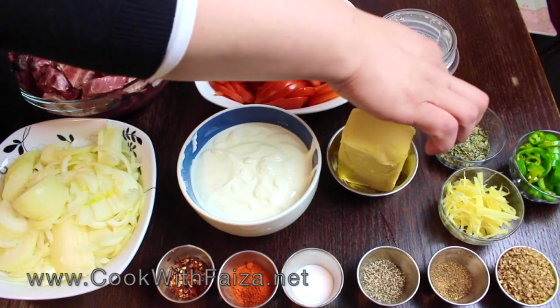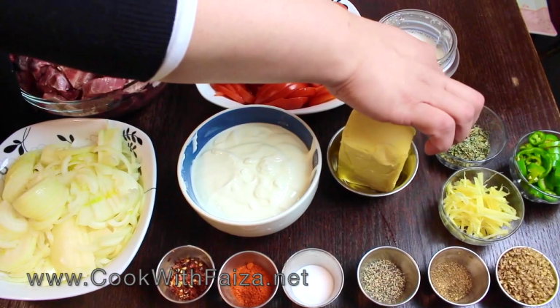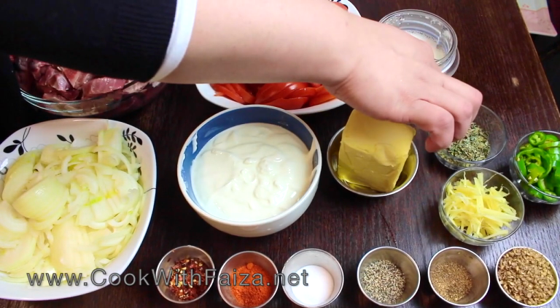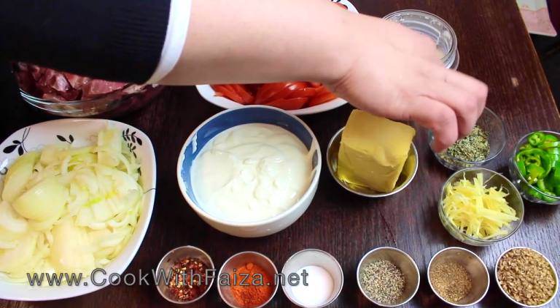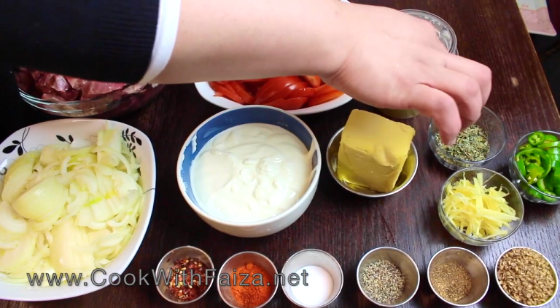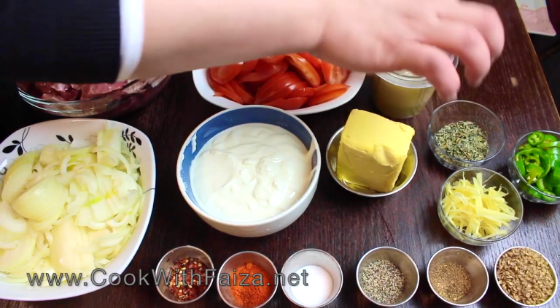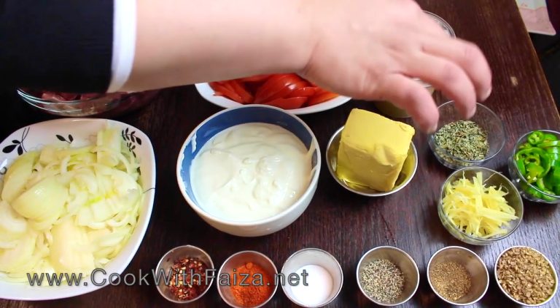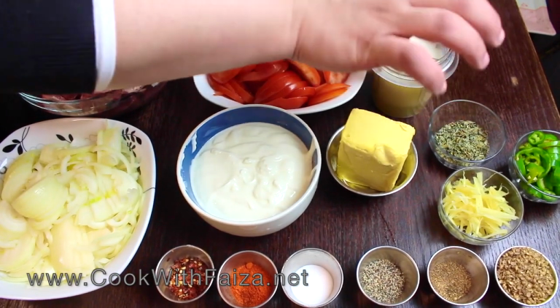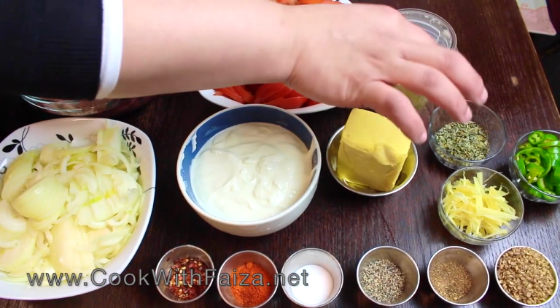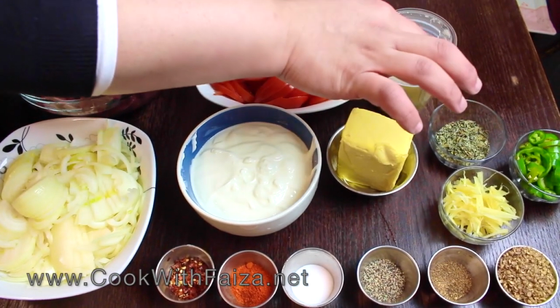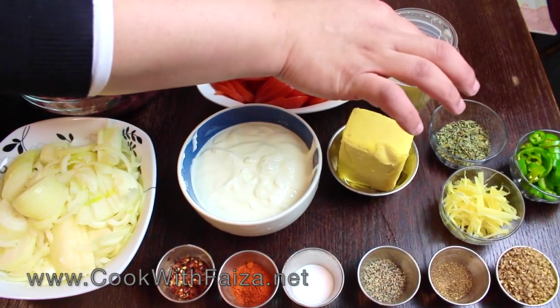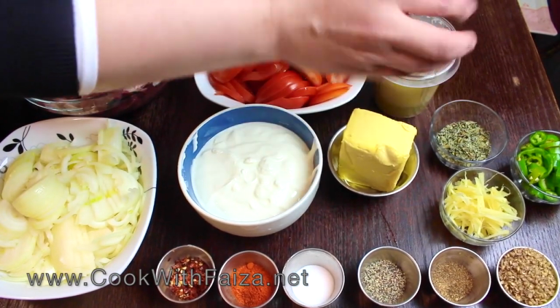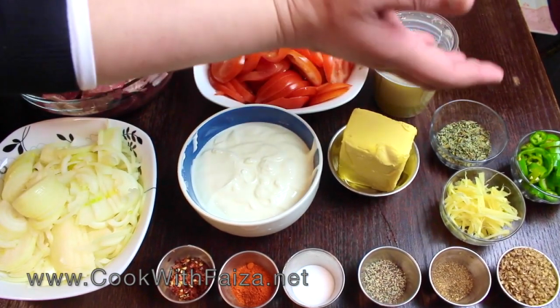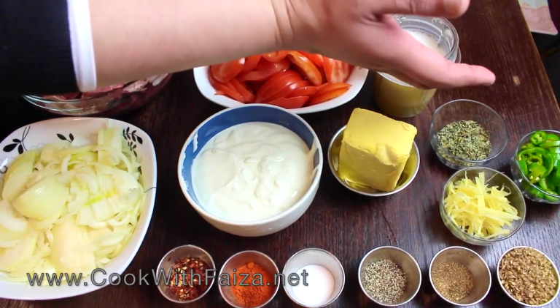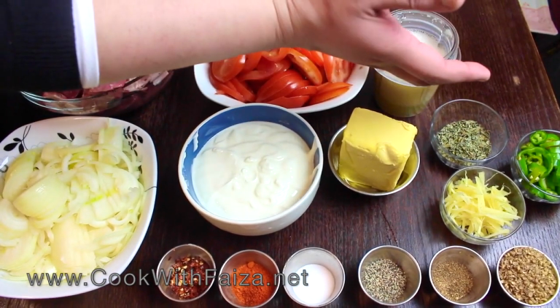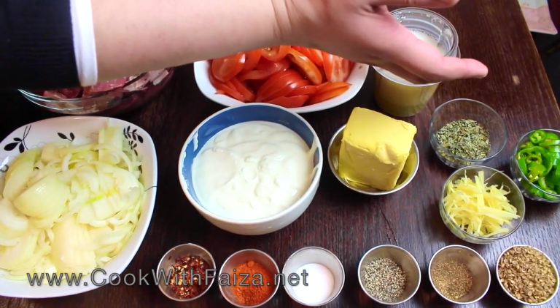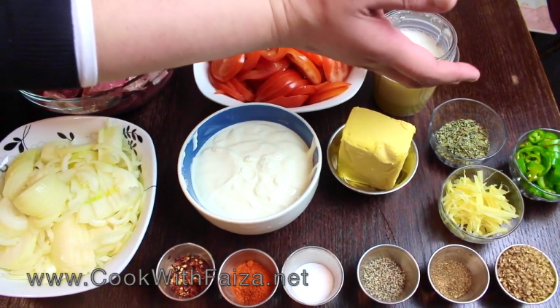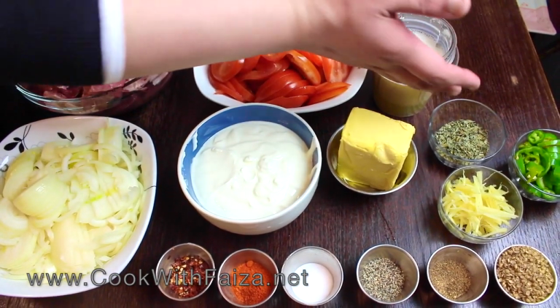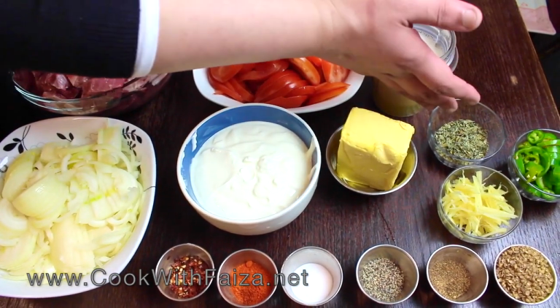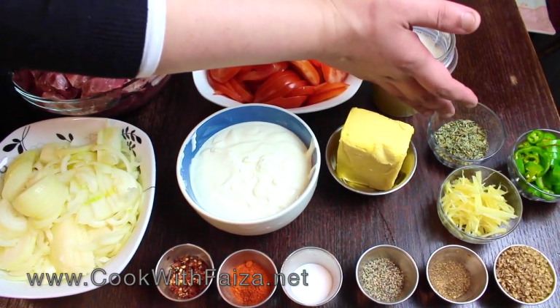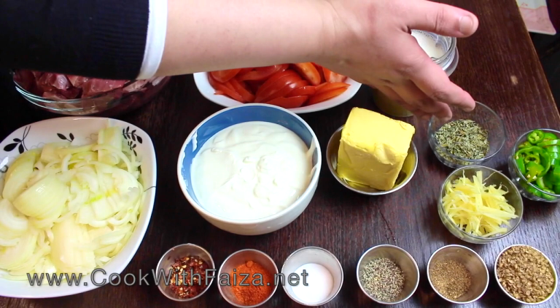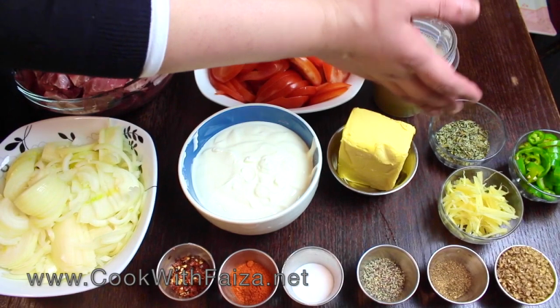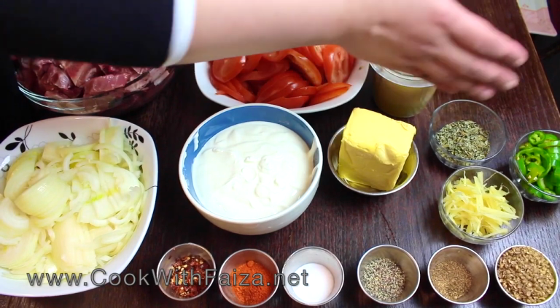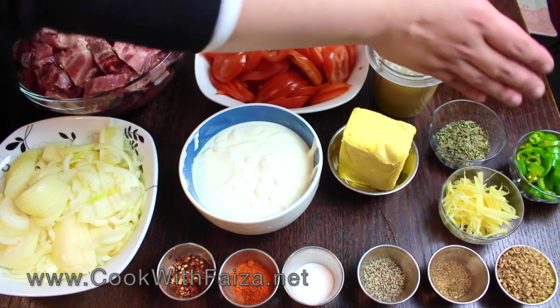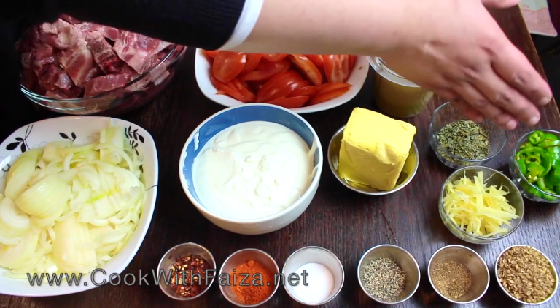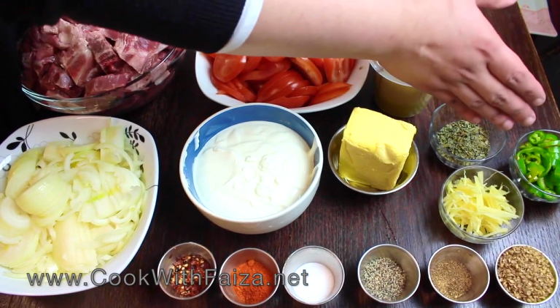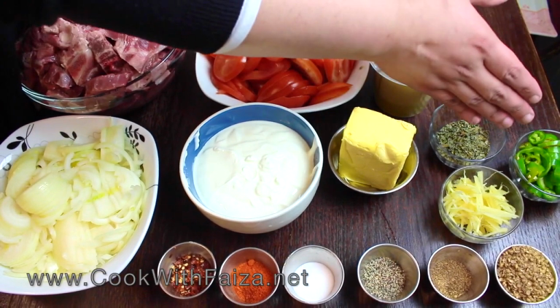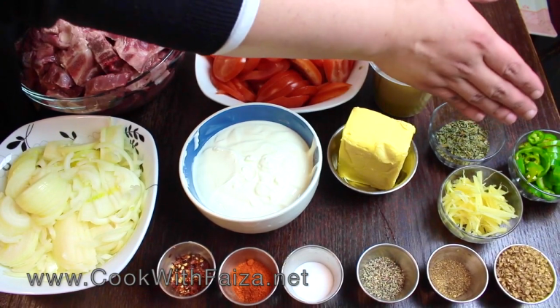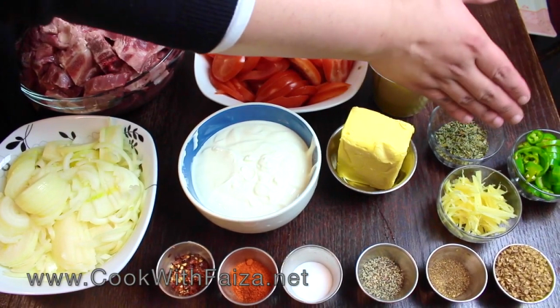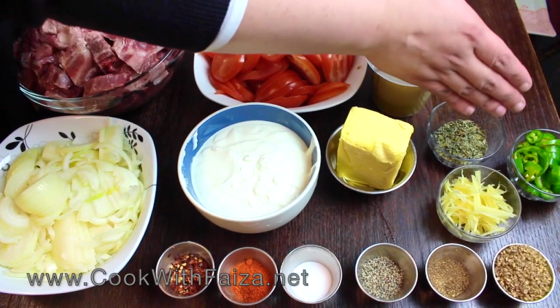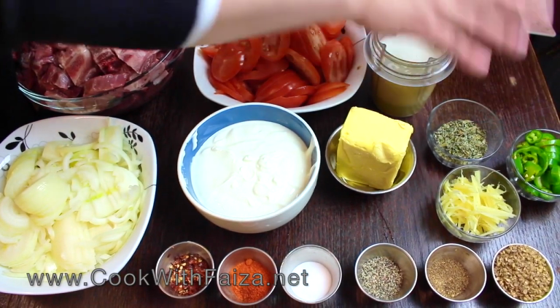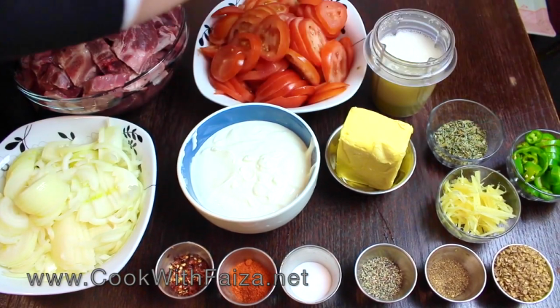Kasuri methi — dry fenugreek leaves. Bullet green chilli.